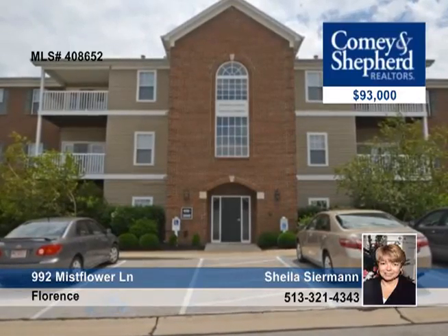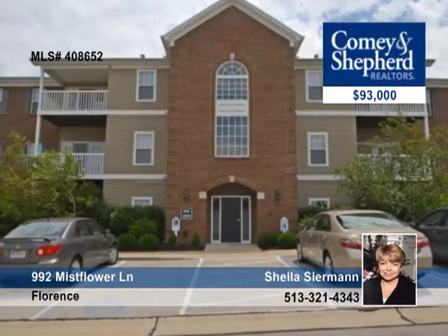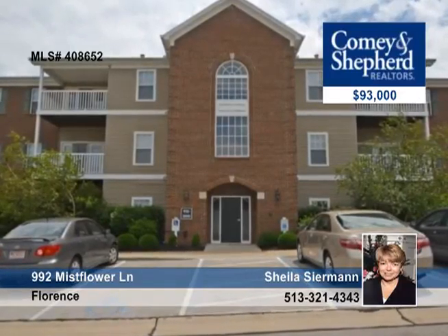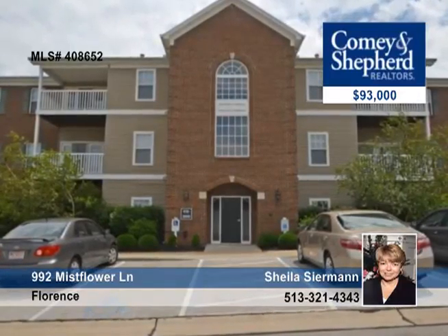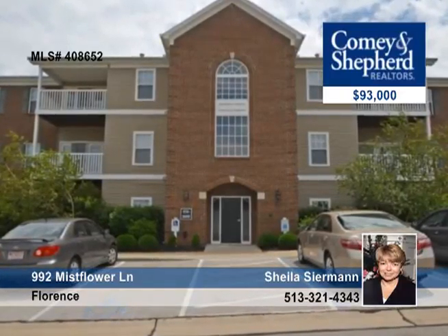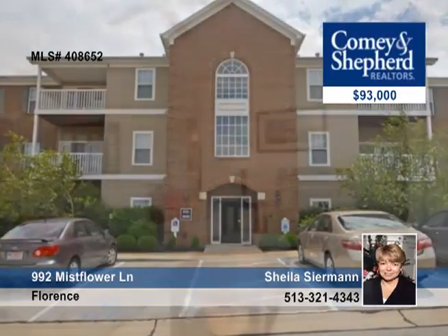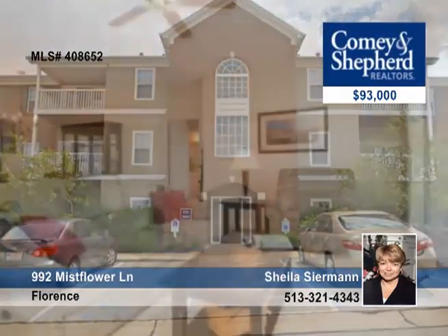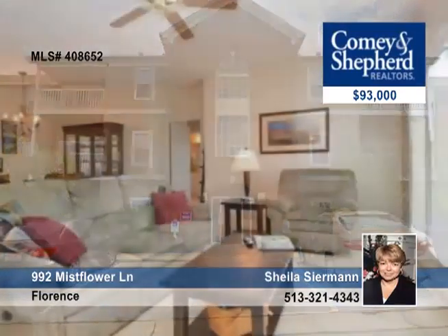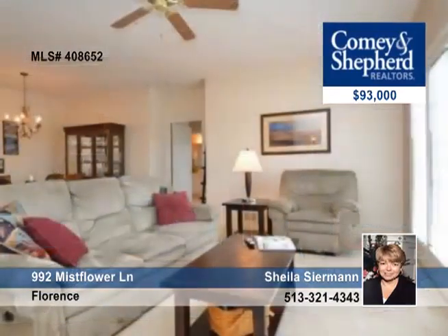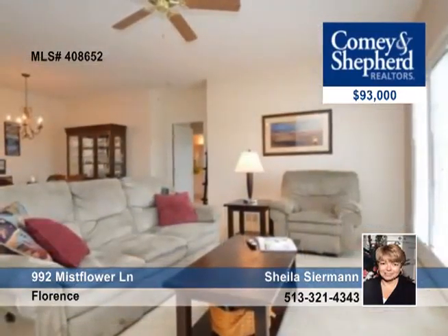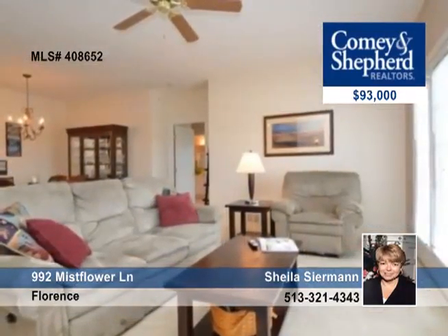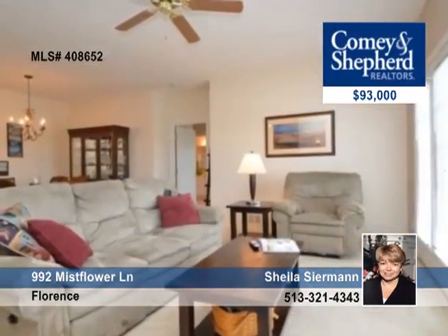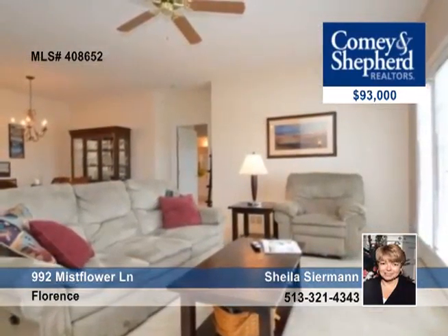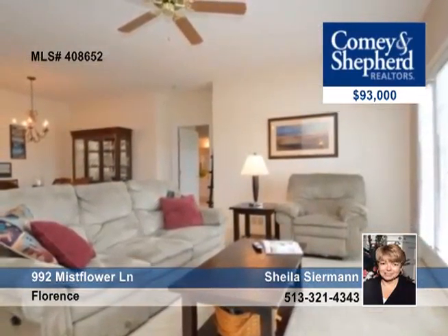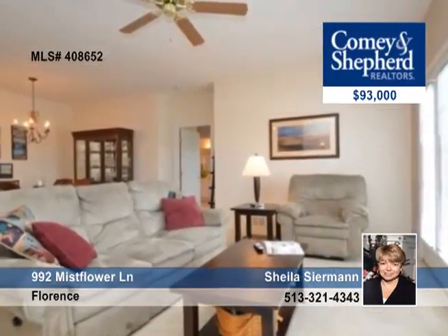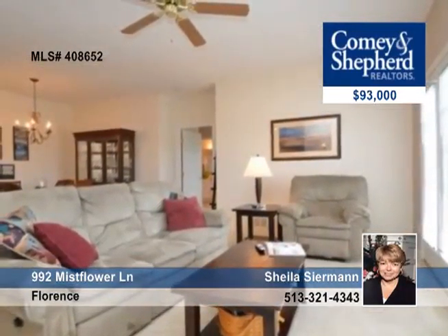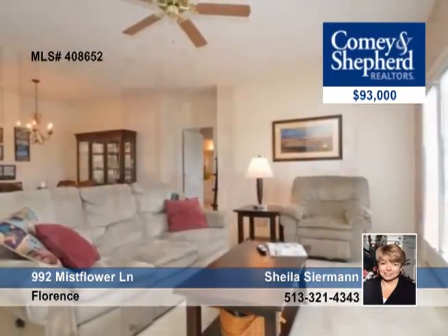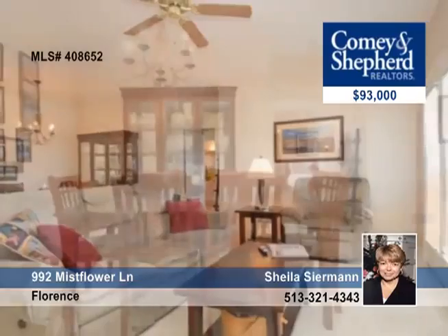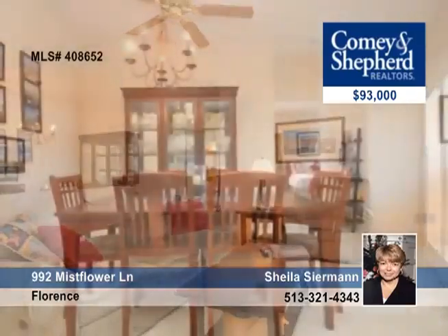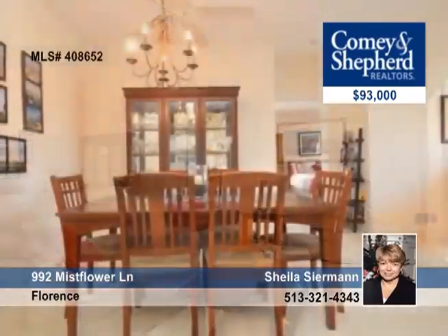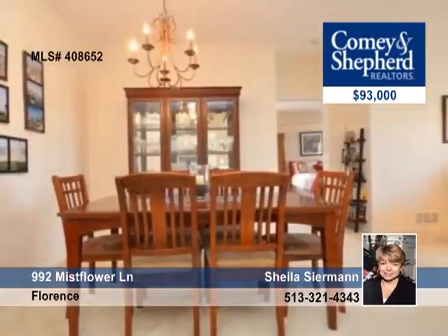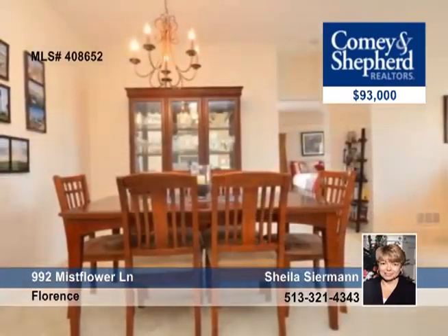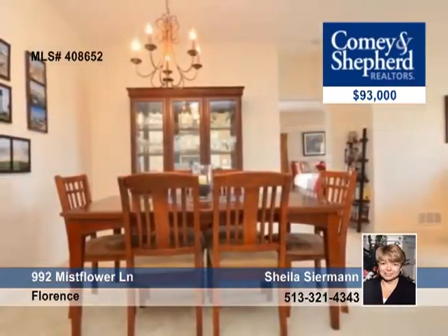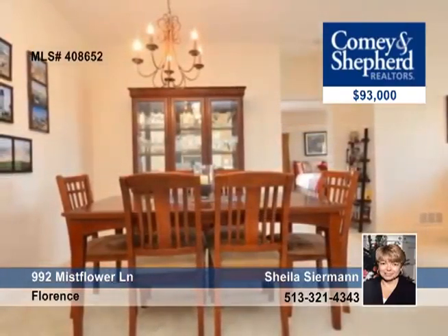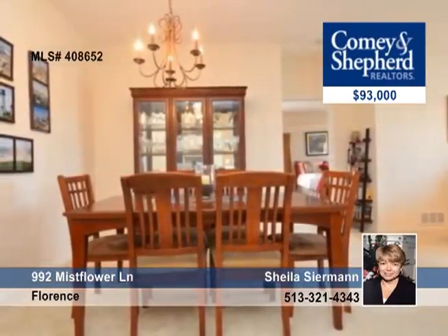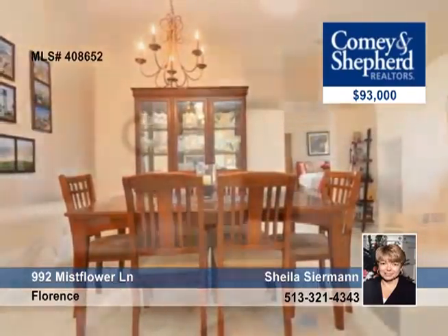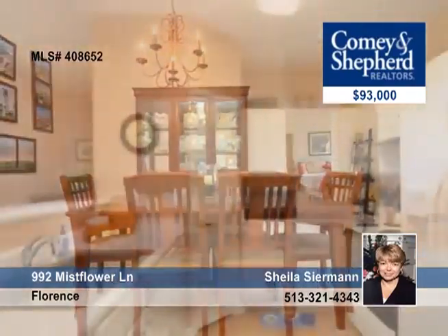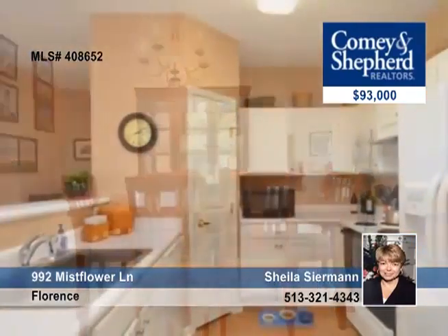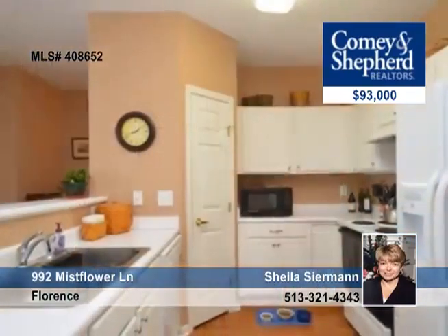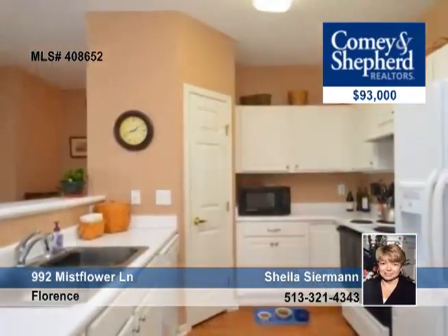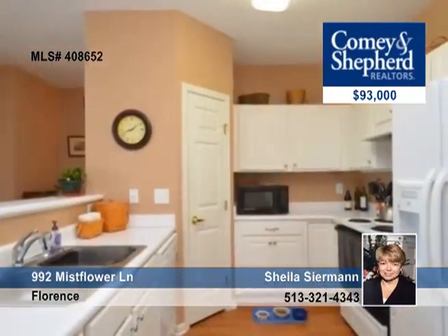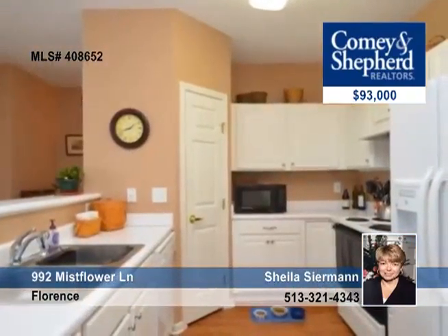Let's check out this two bedroom, two bath, Cottonwood floor plan. It's open and bright — a second floor unit in immaculate condition.